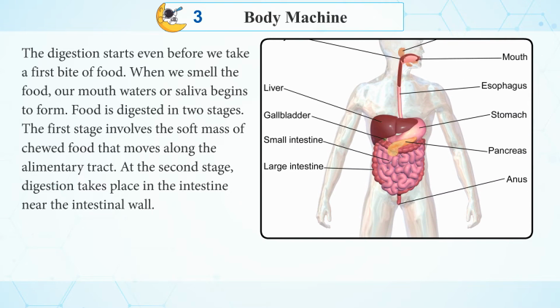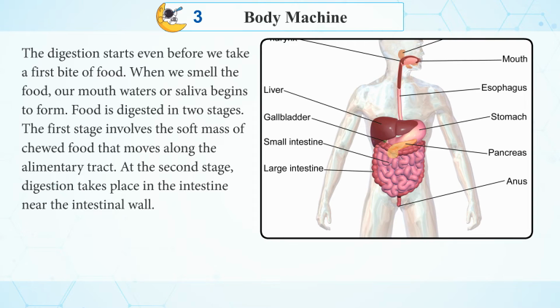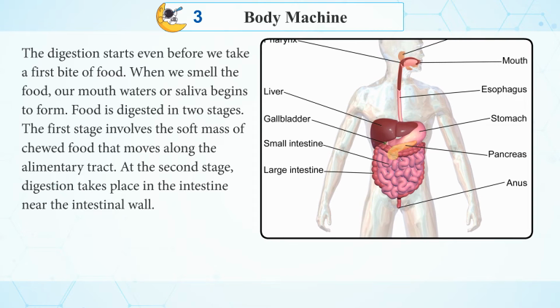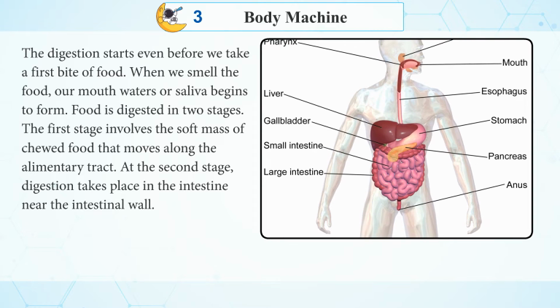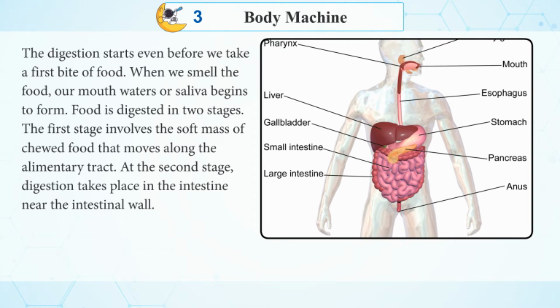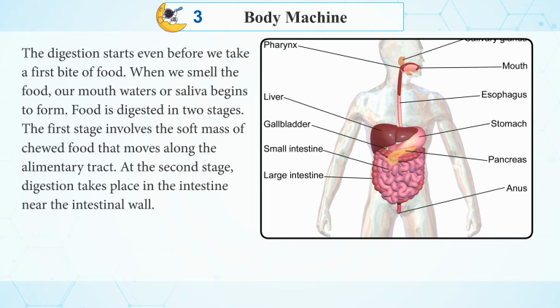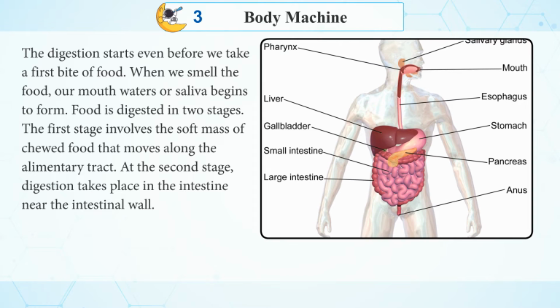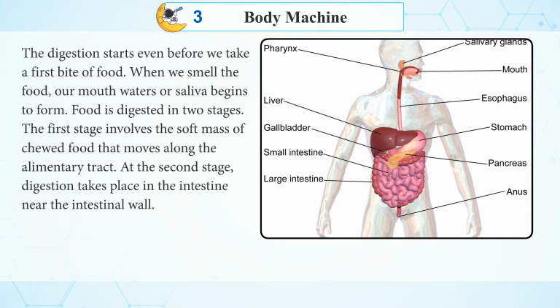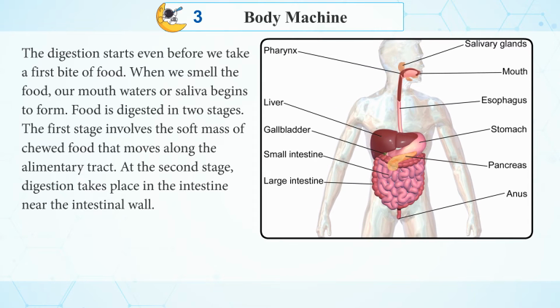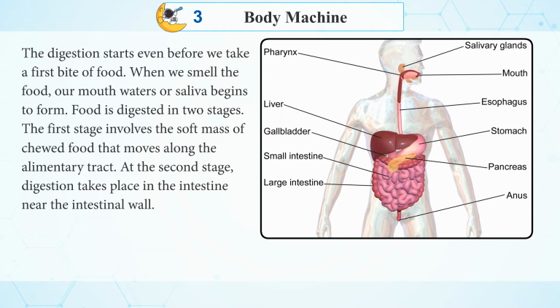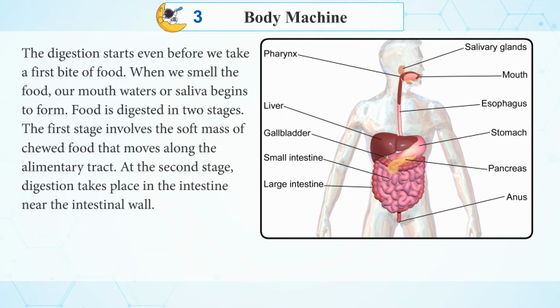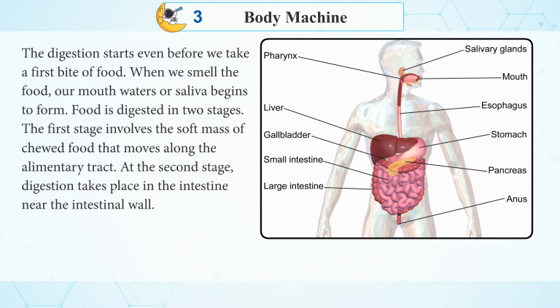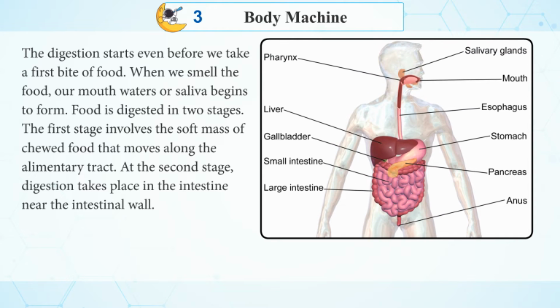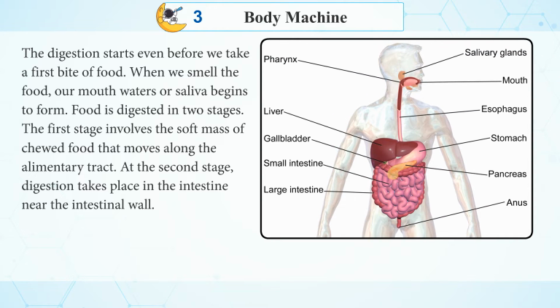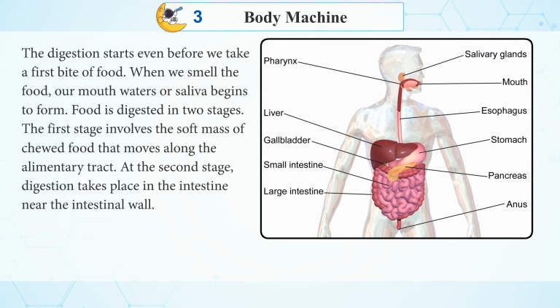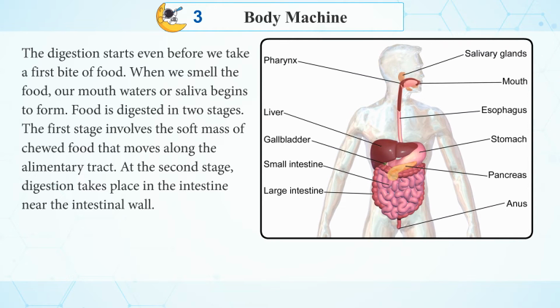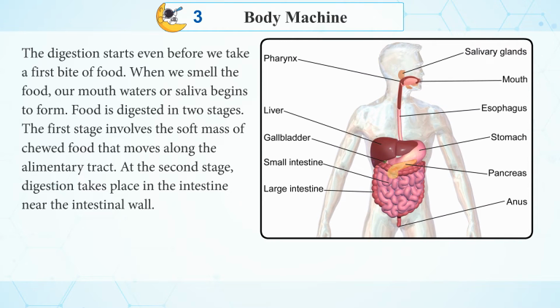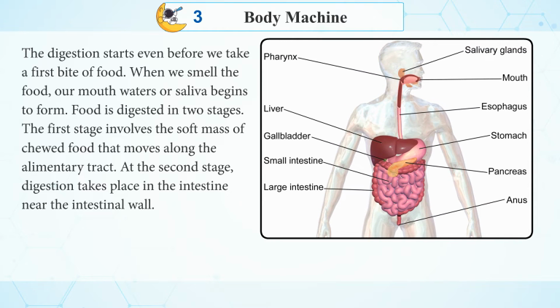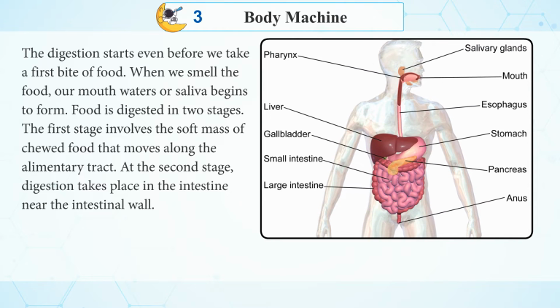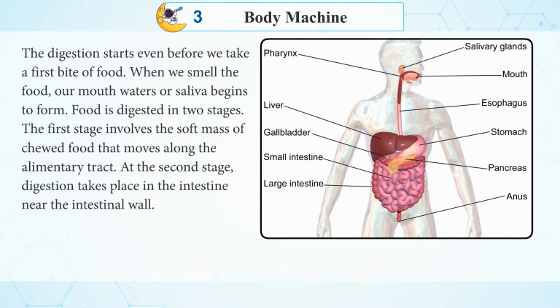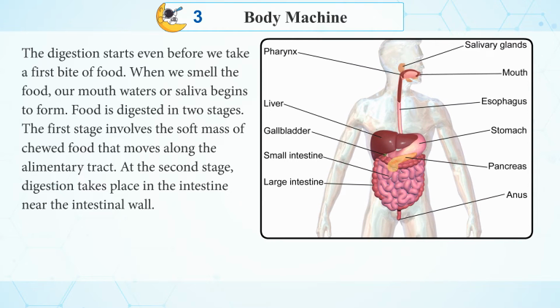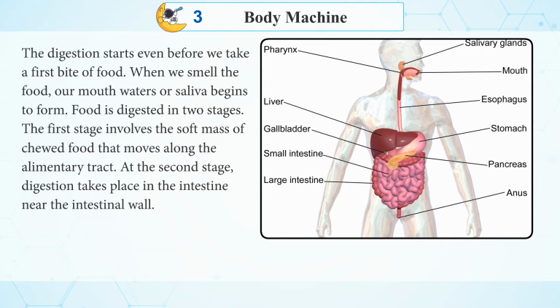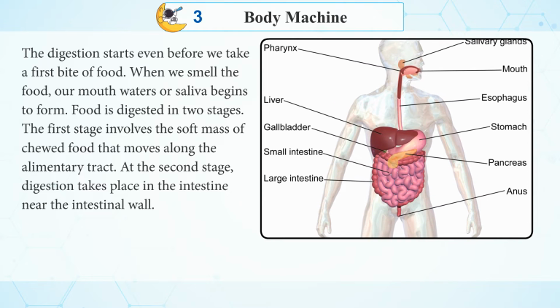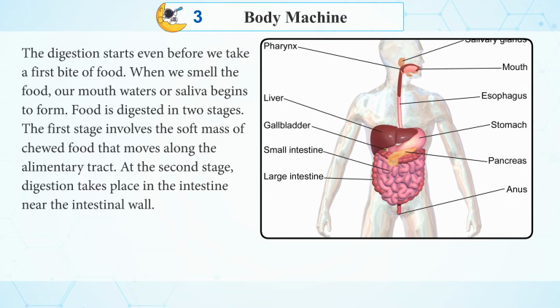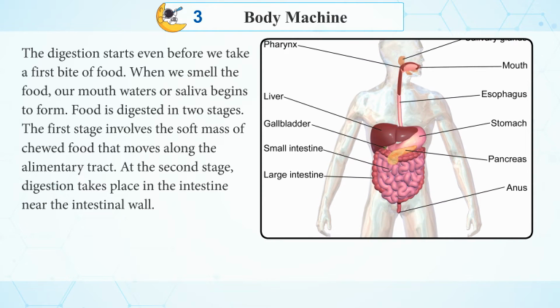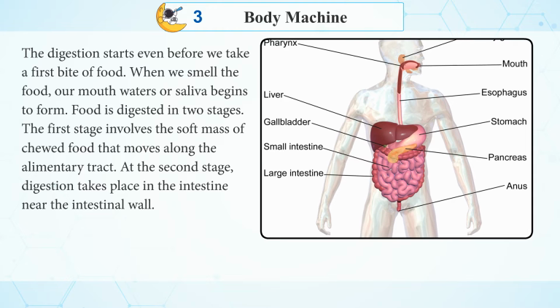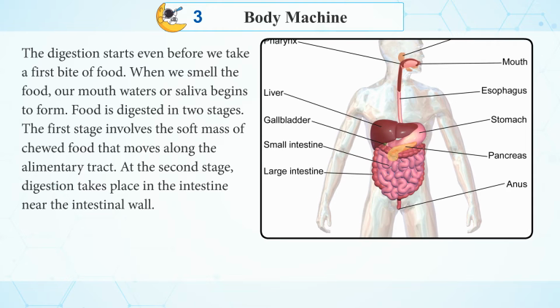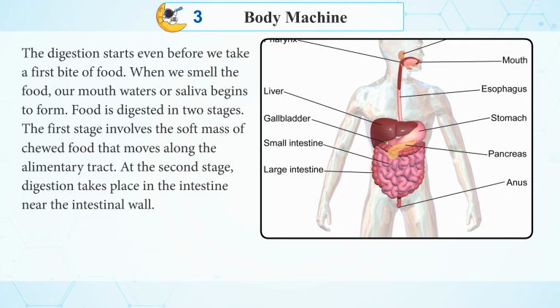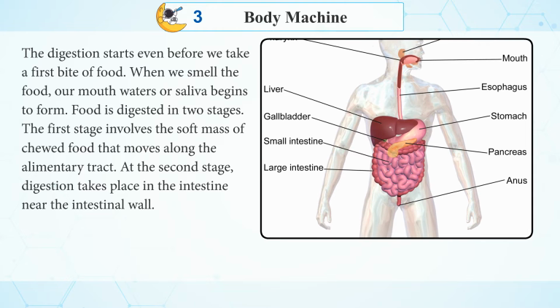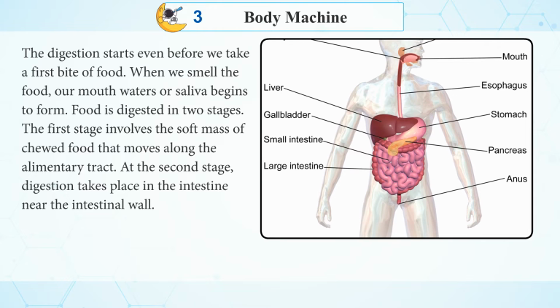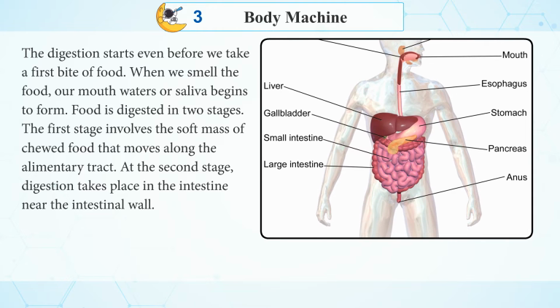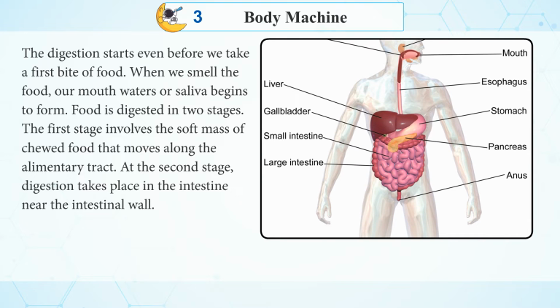When we smell the food, our mouth waters or saliva begins to form. Food is digested in two stages.